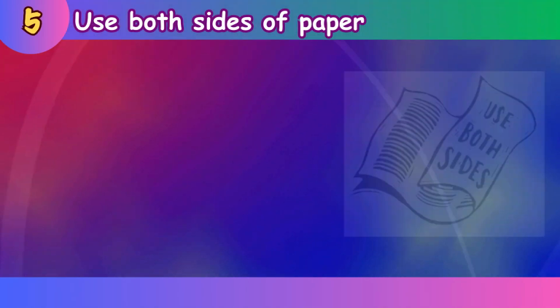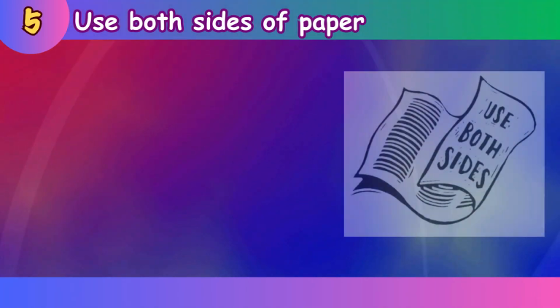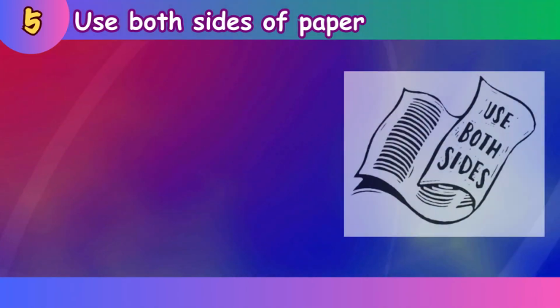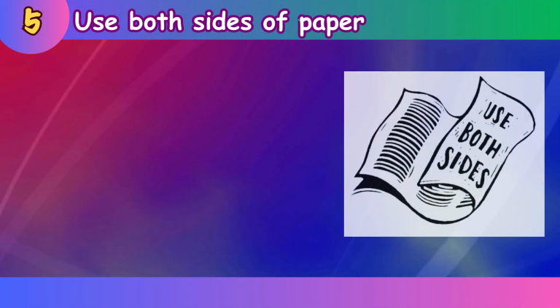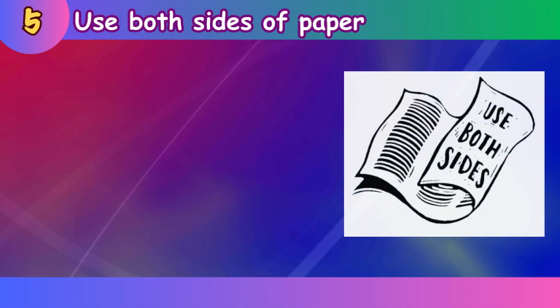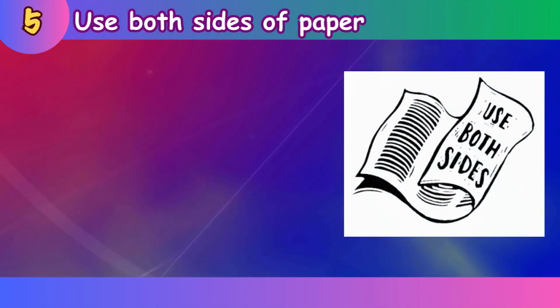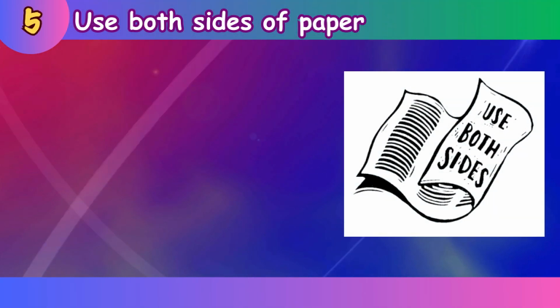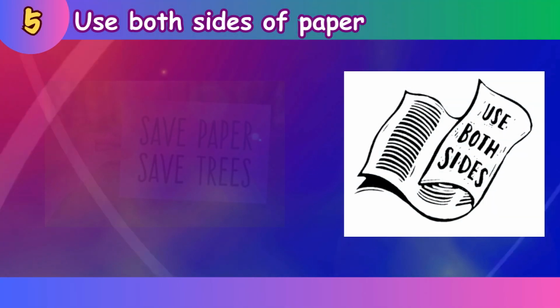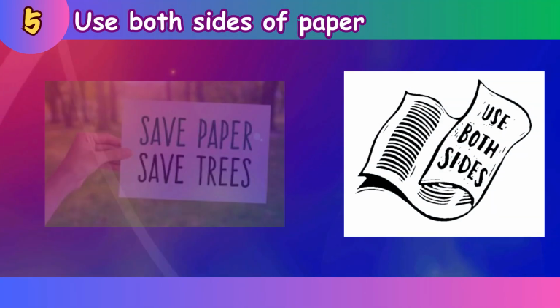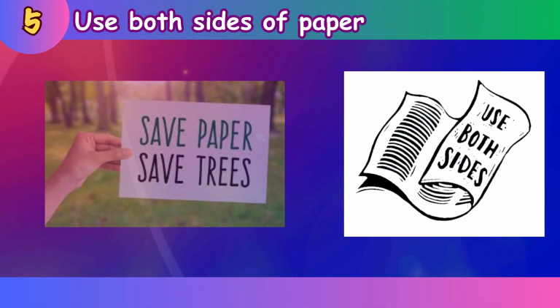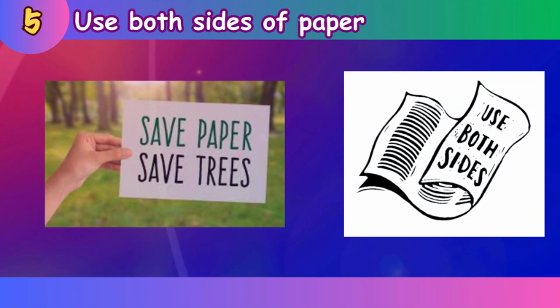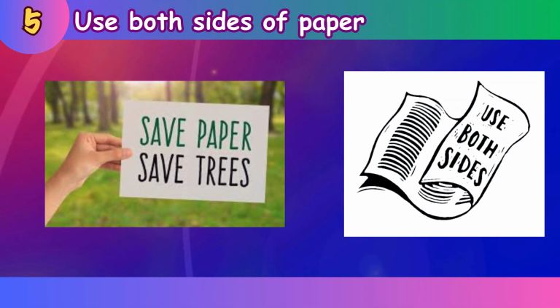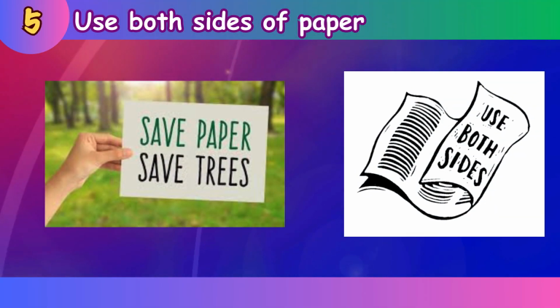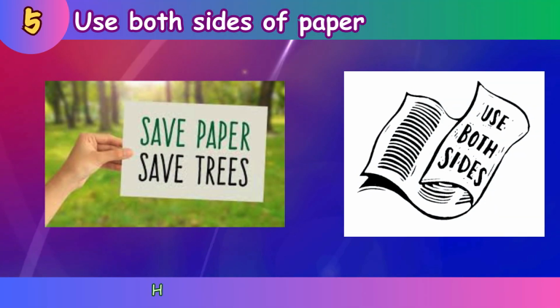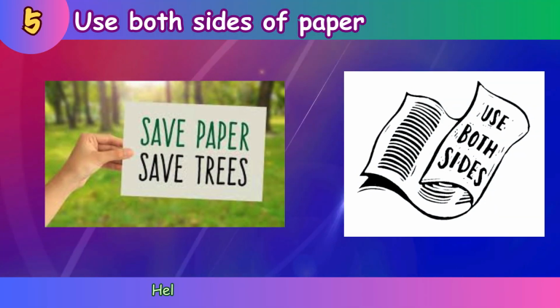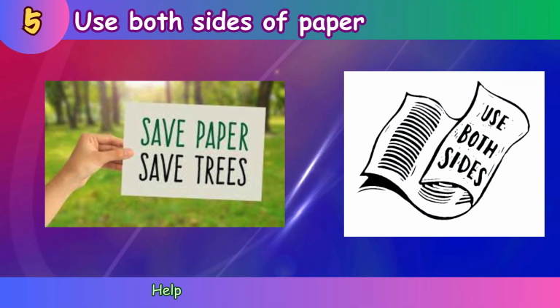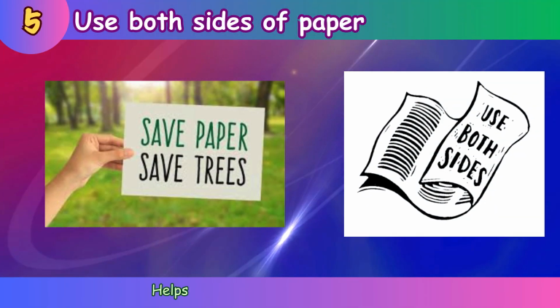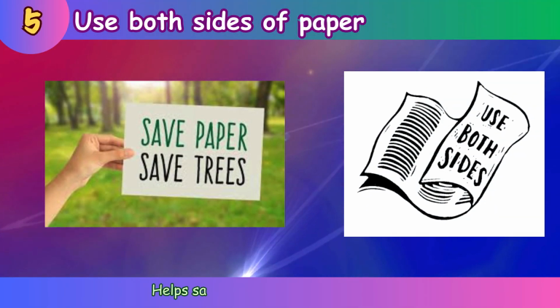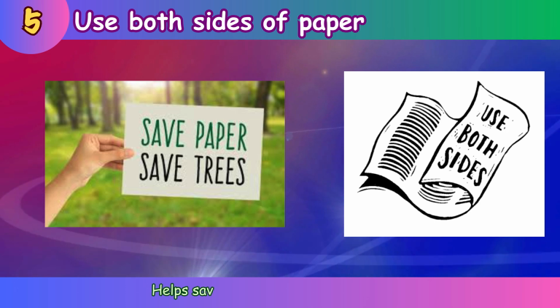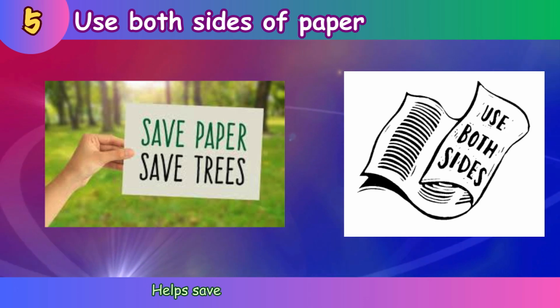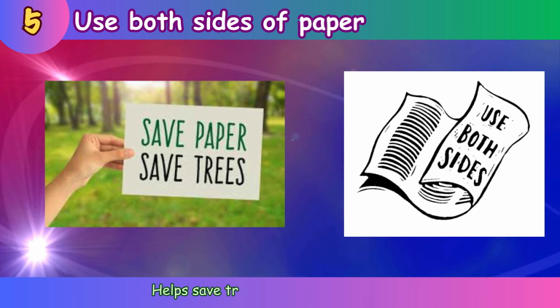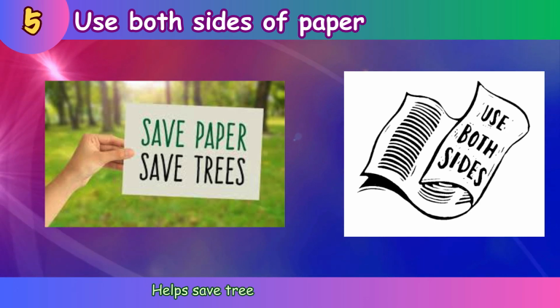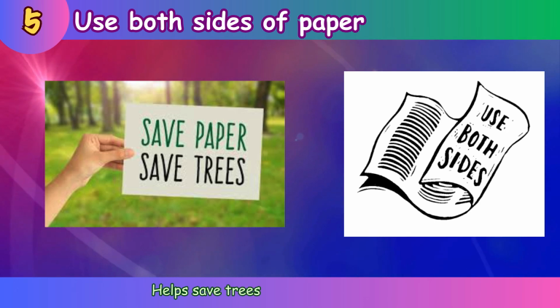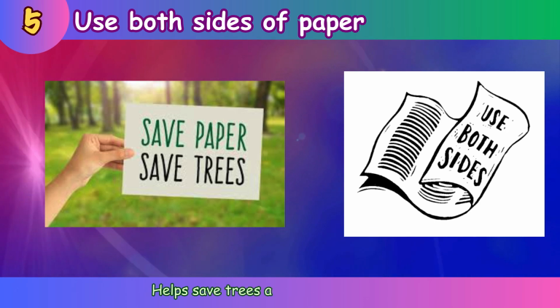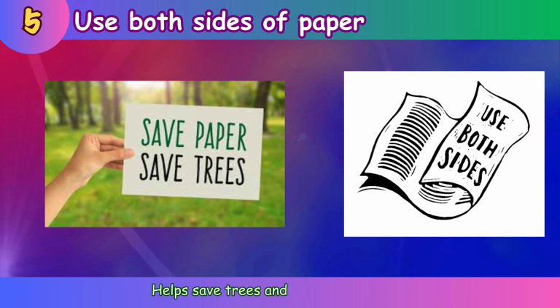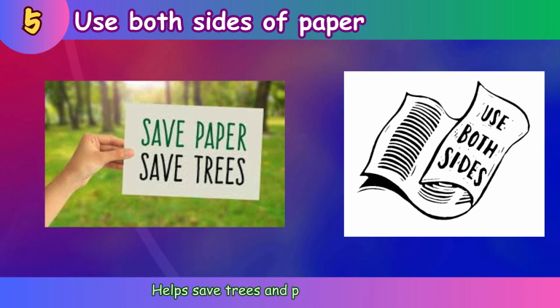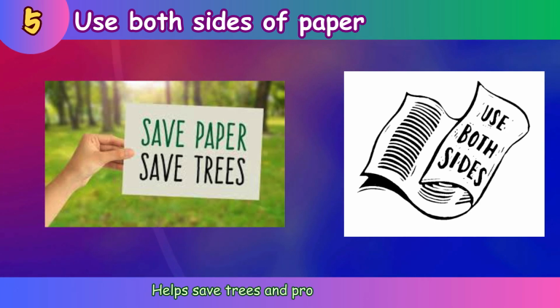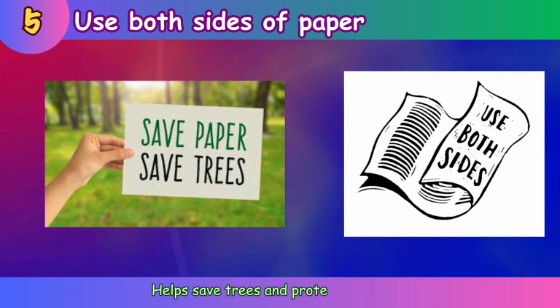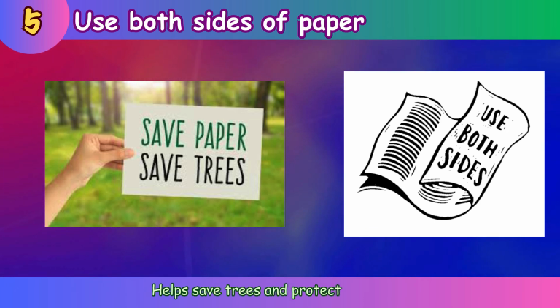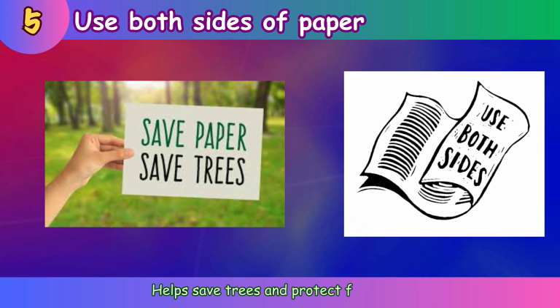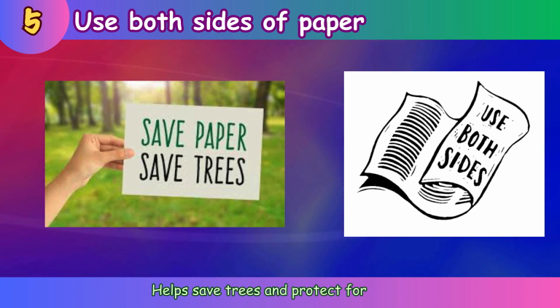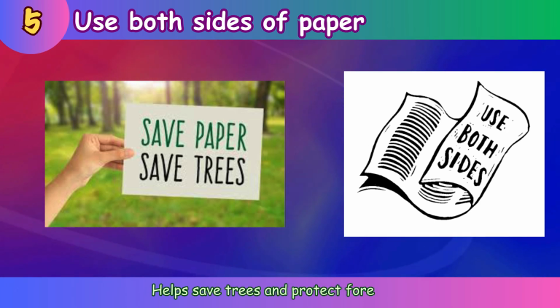Use both sides of paper. Help save trees and protect forests.